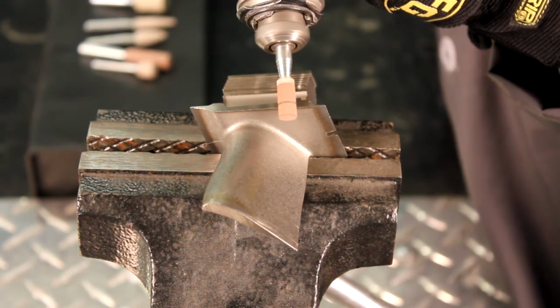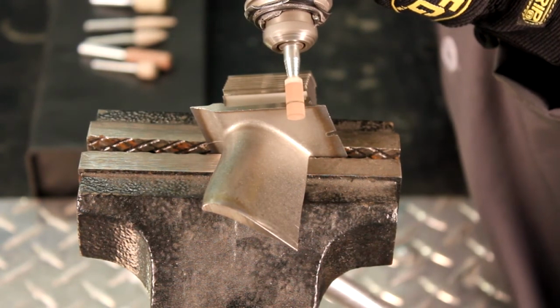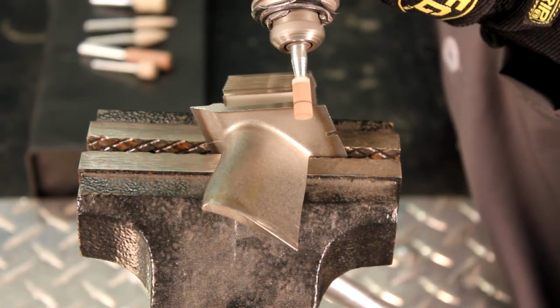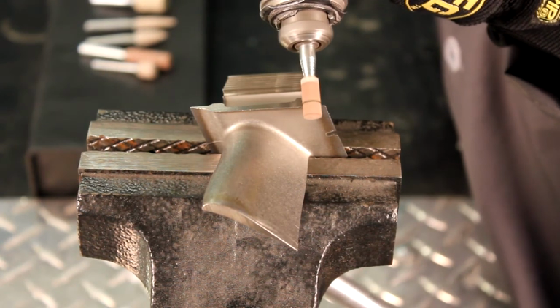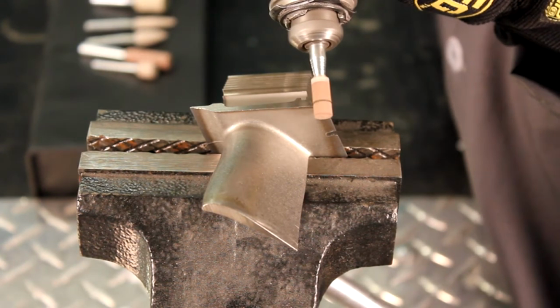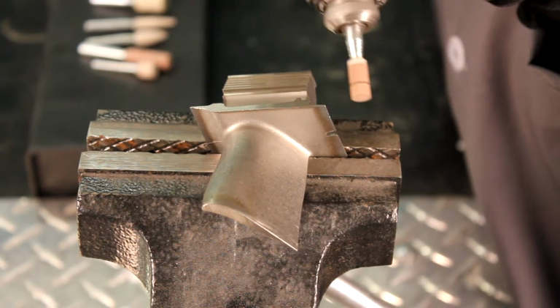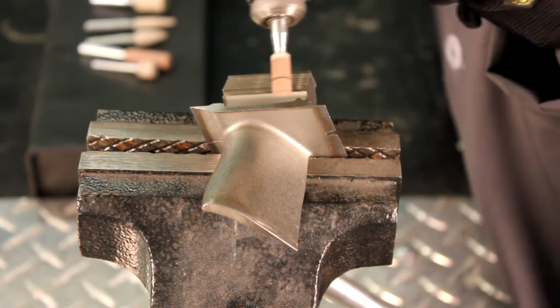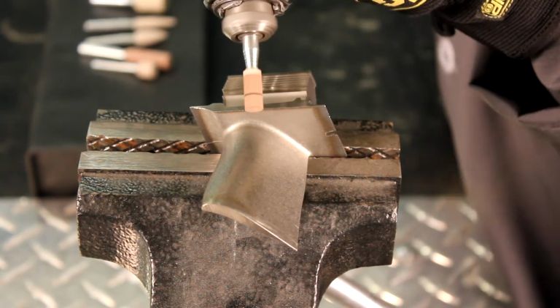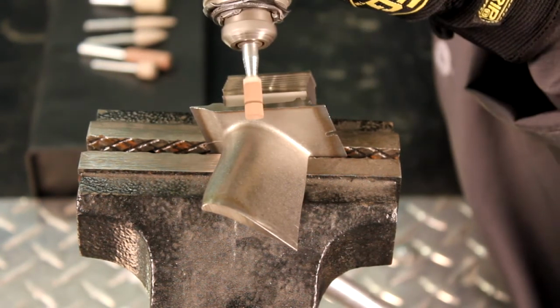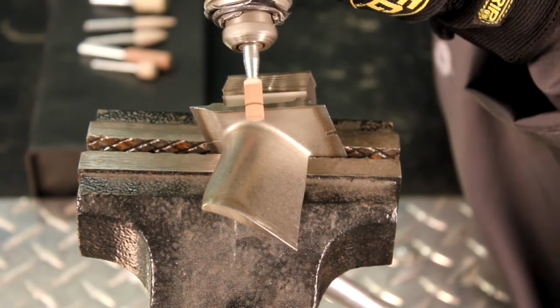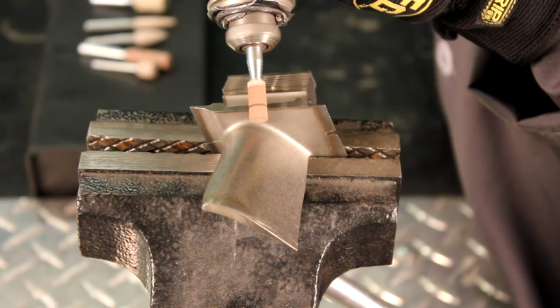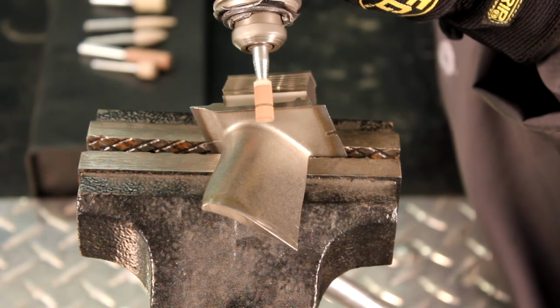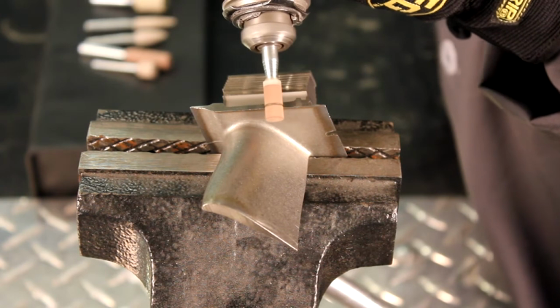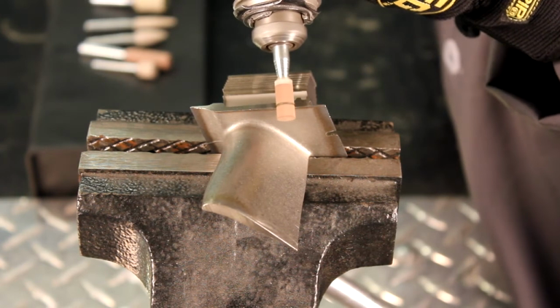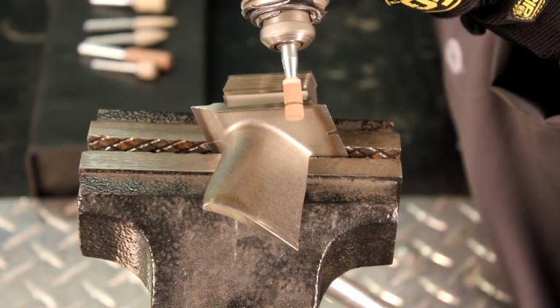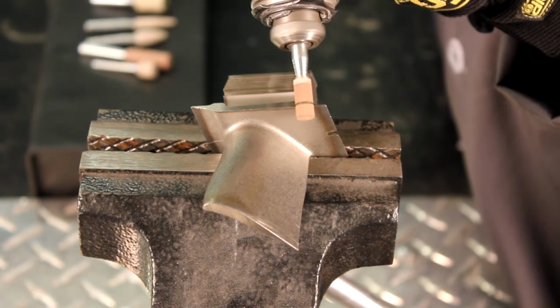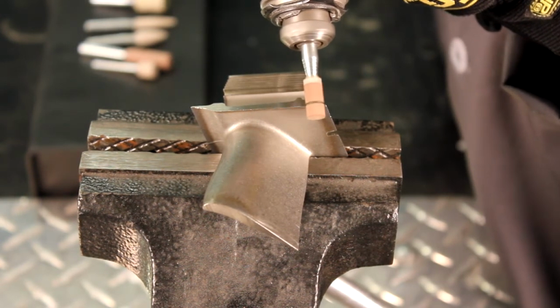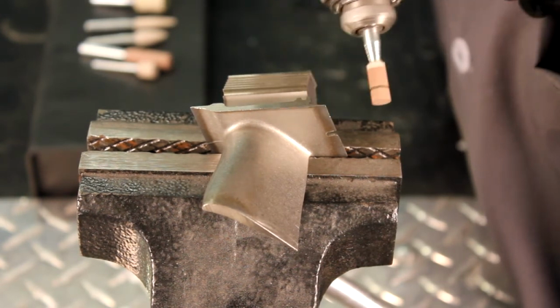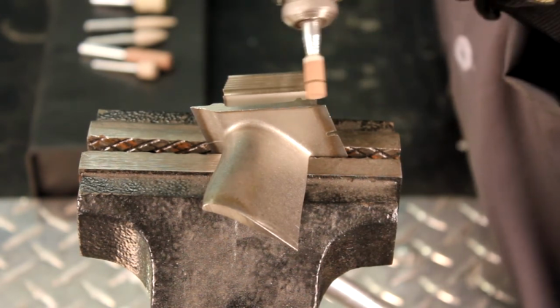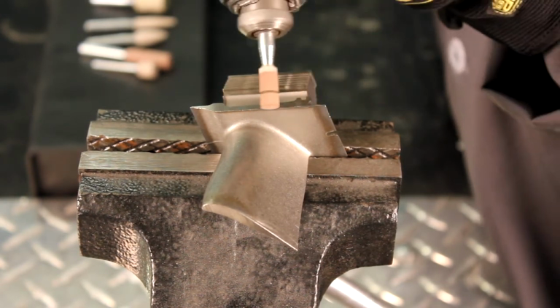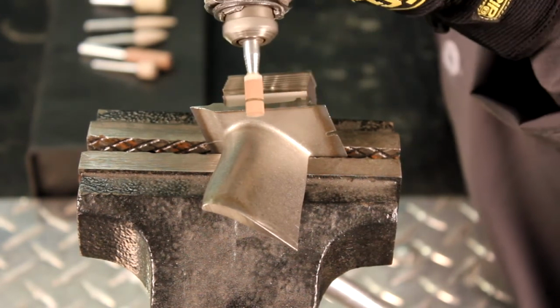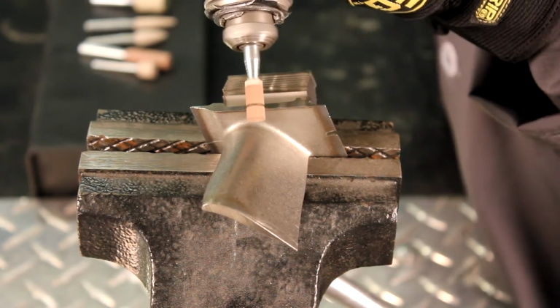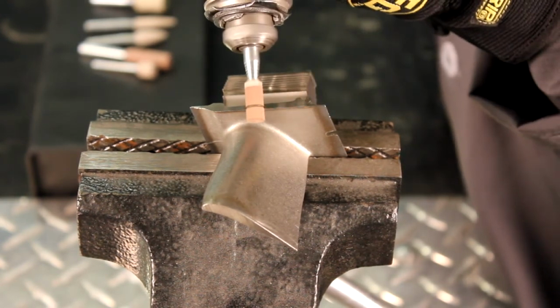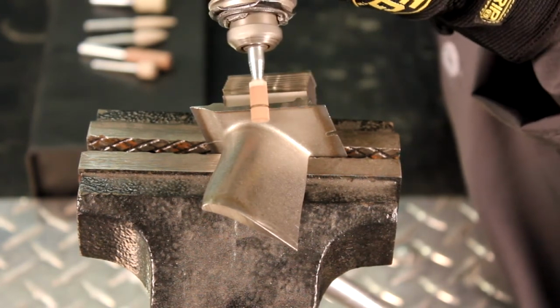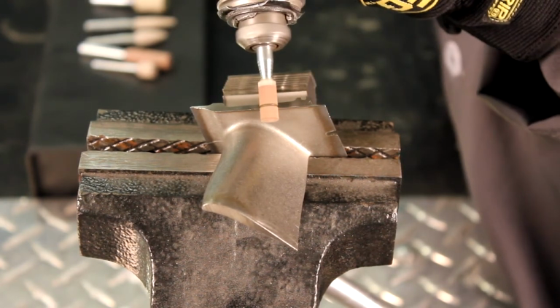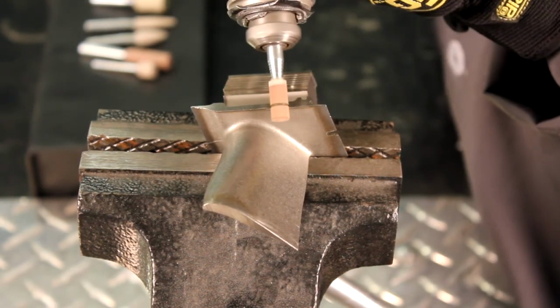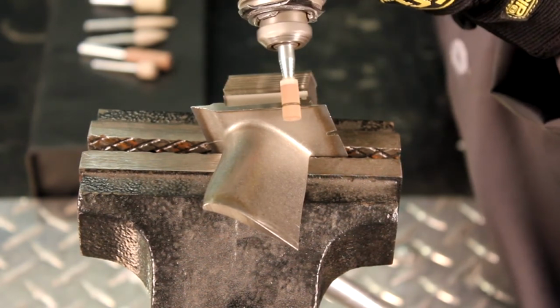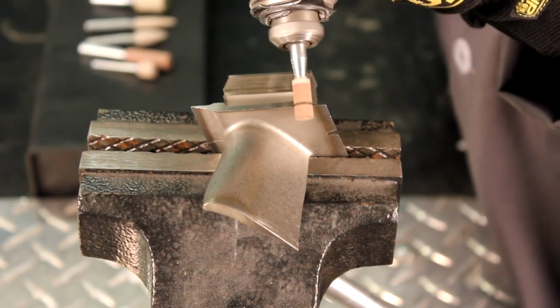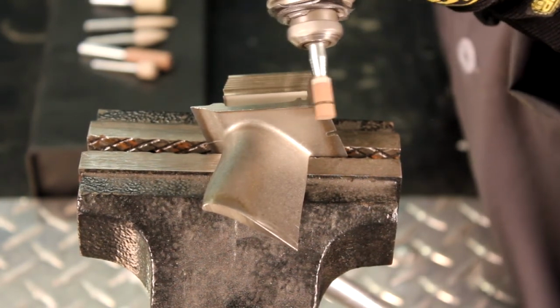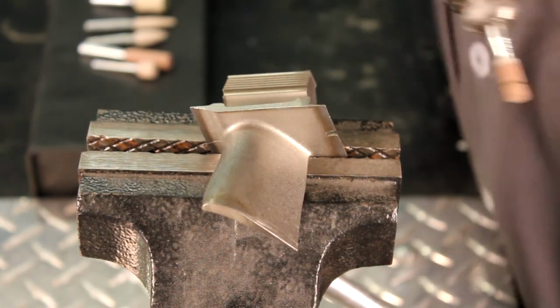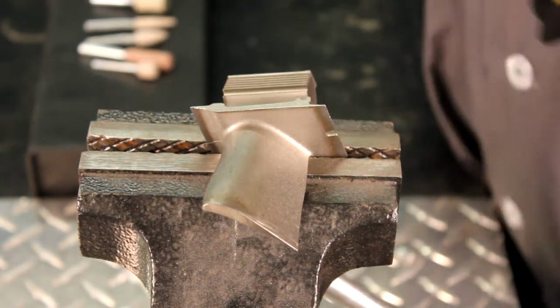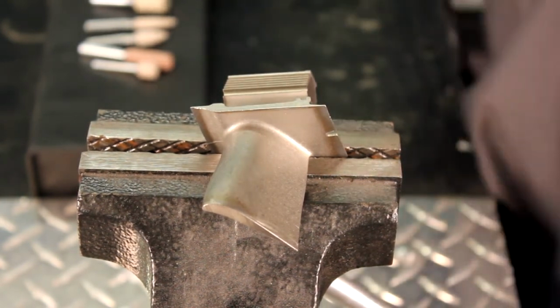Due to their density, cotton fiber mounted points will hold up well on an edge, and unlike bonded products, they will not chatter.